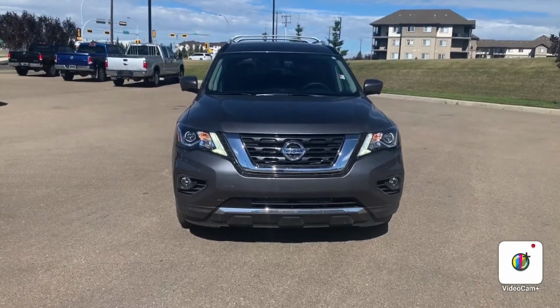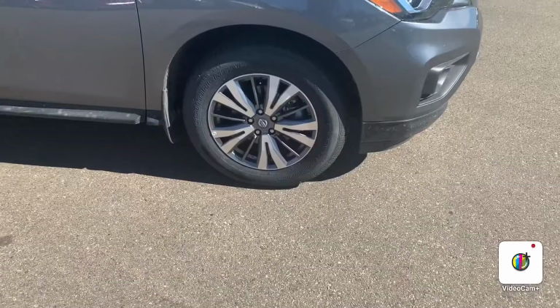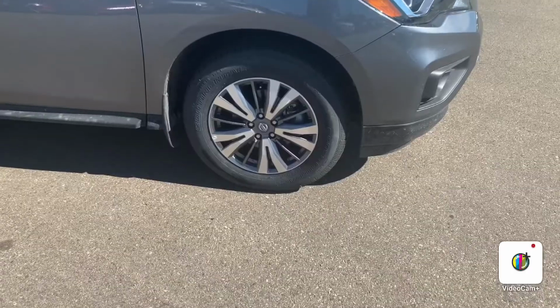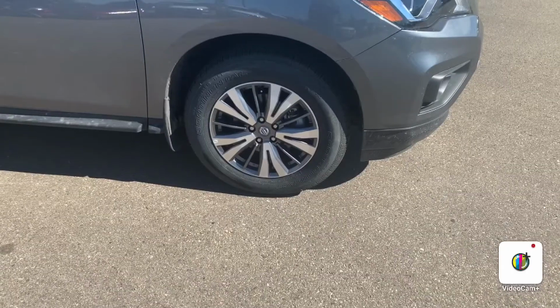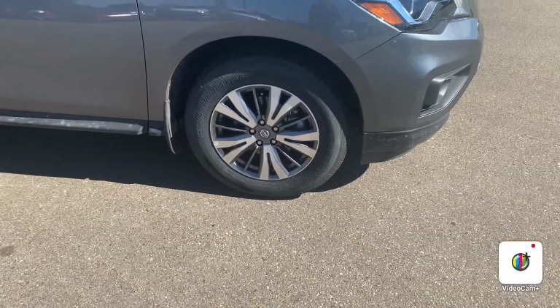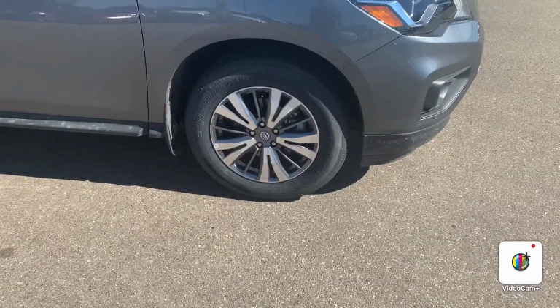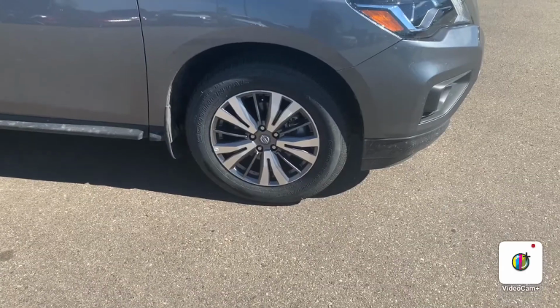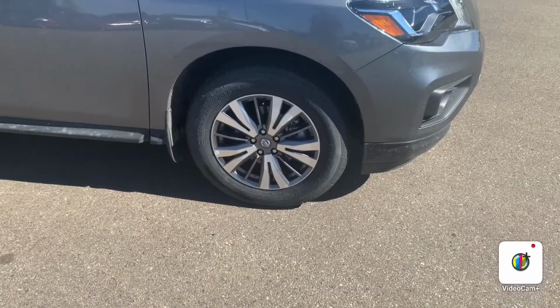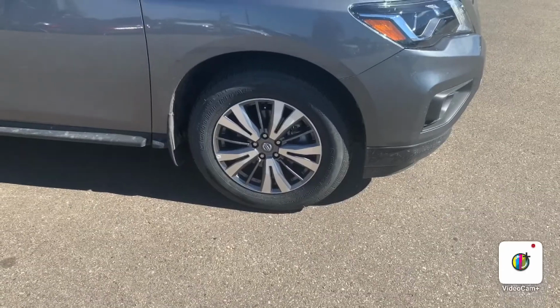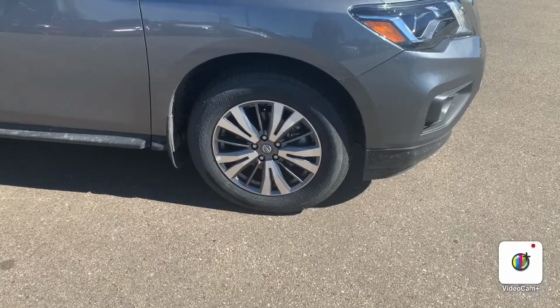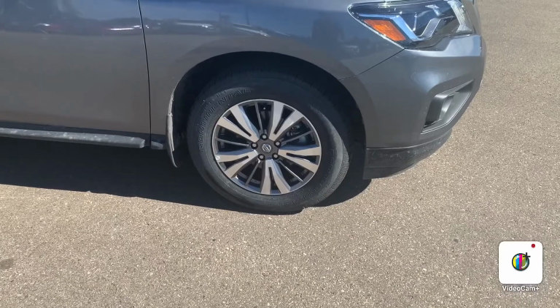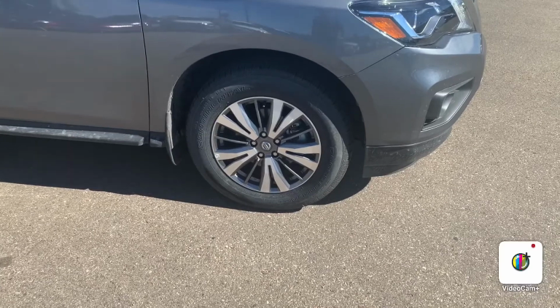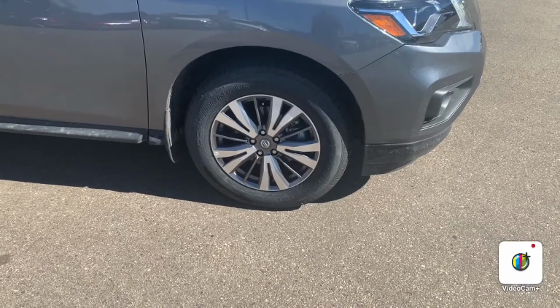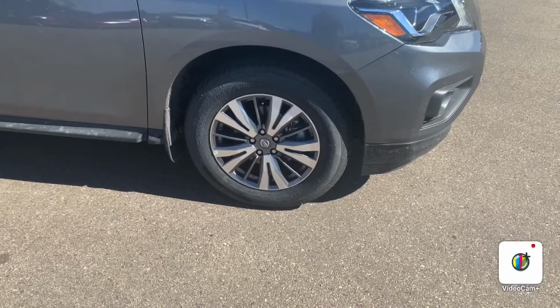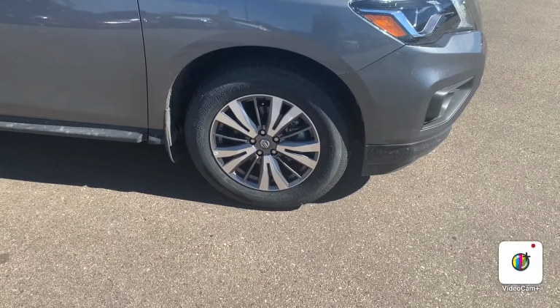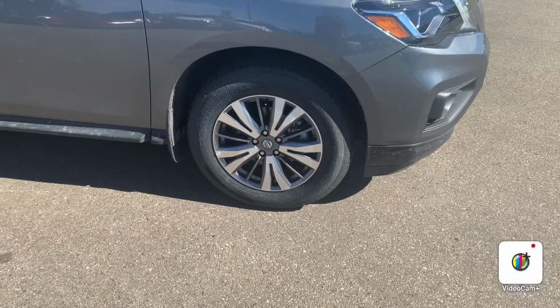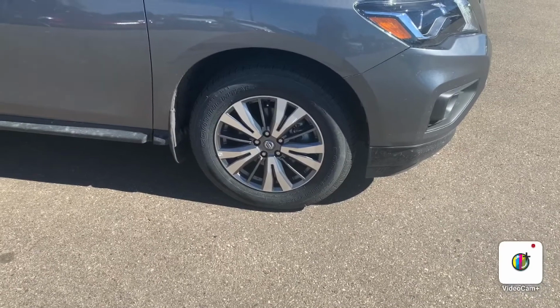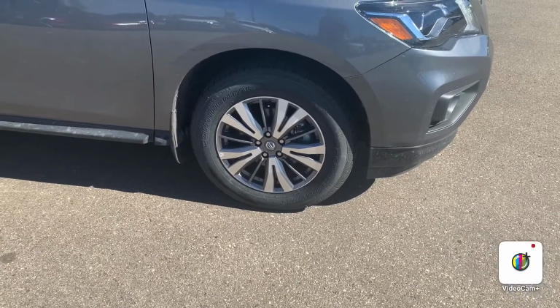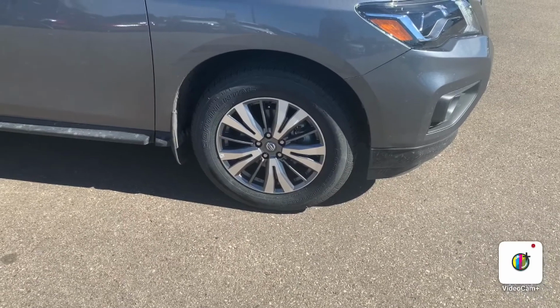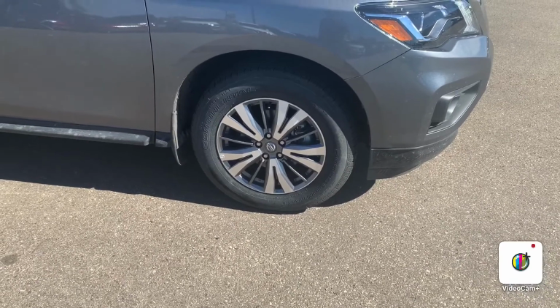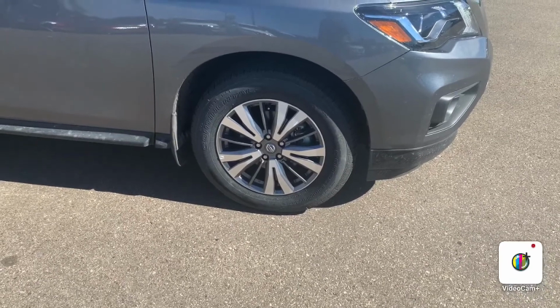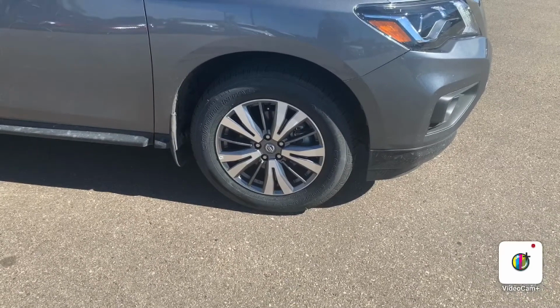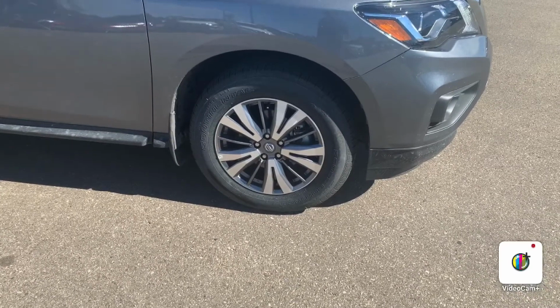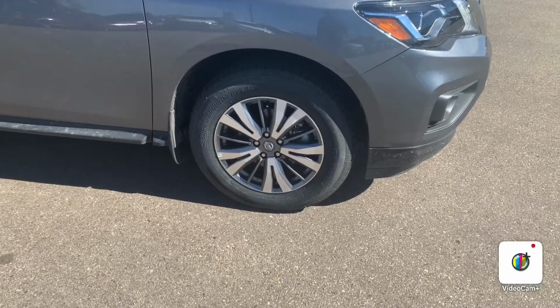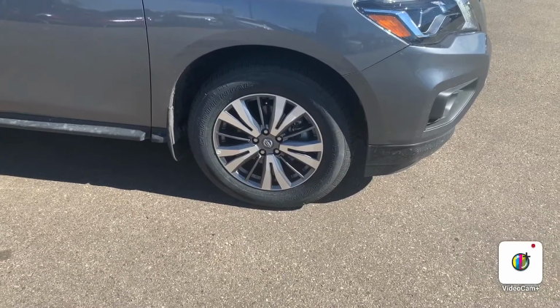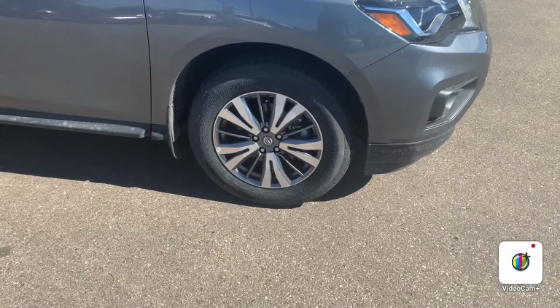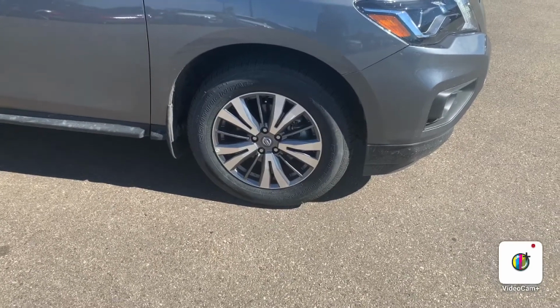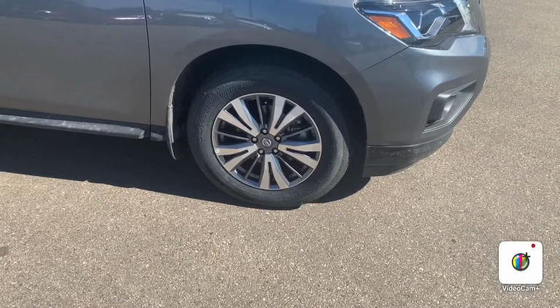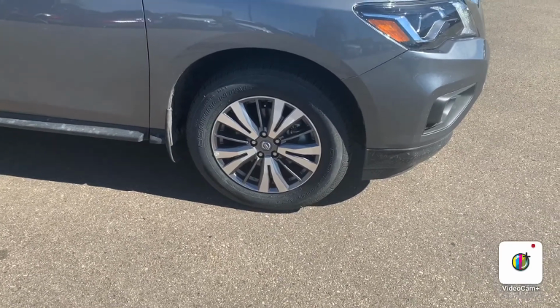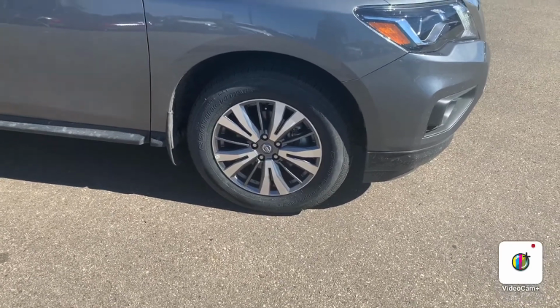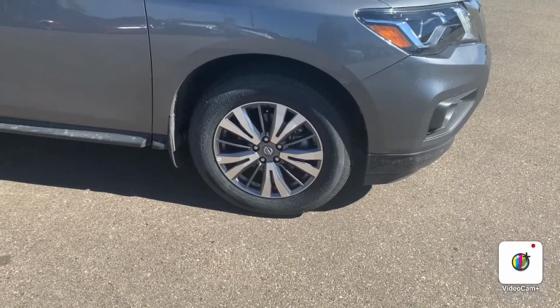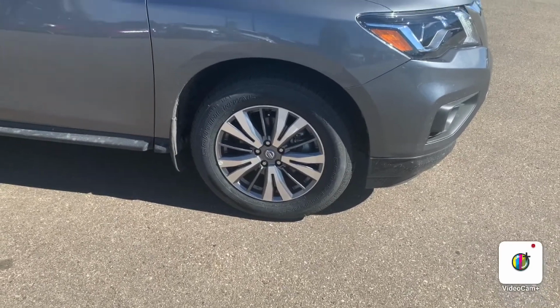Taking a quick look at the tires, it's actually set up with some Continental all-season snow-rated tires with some 18-inch Nissan alloy rims.